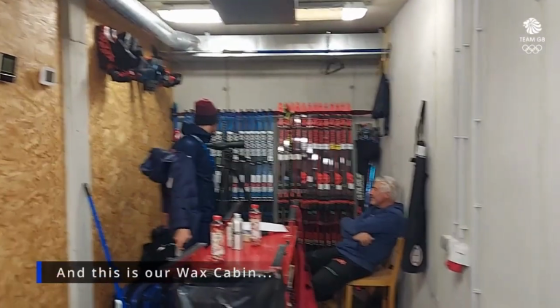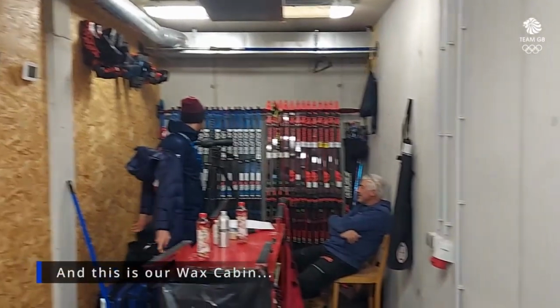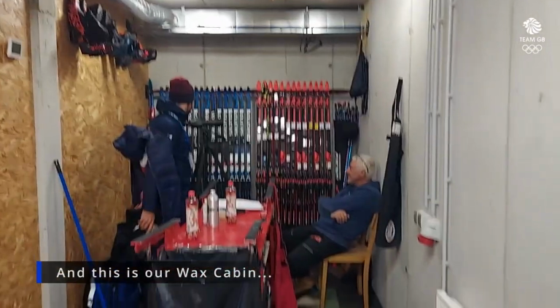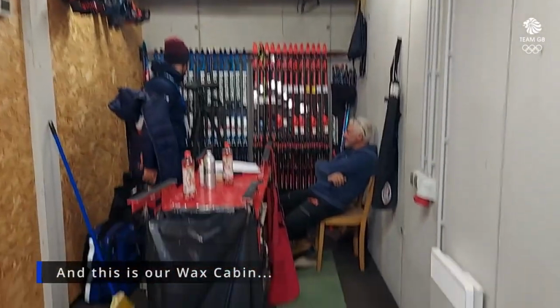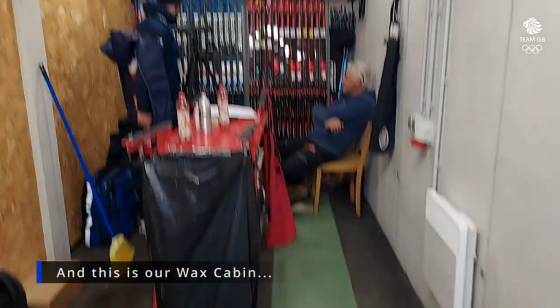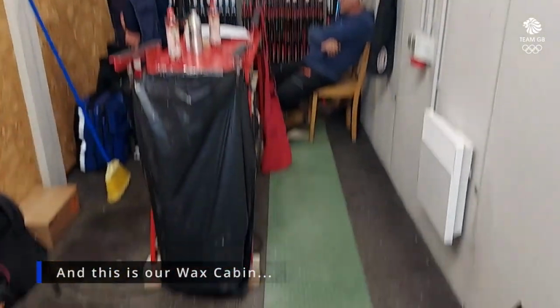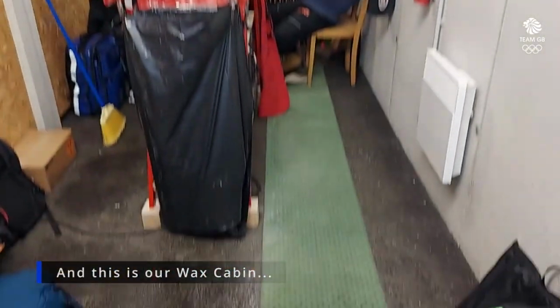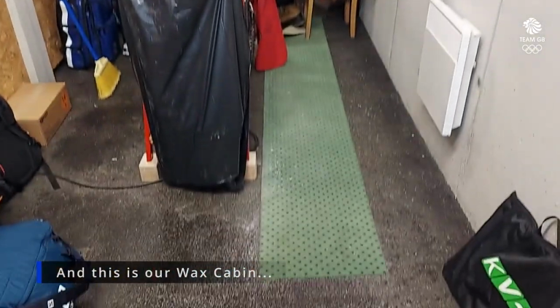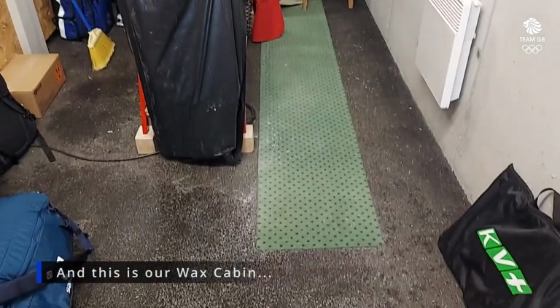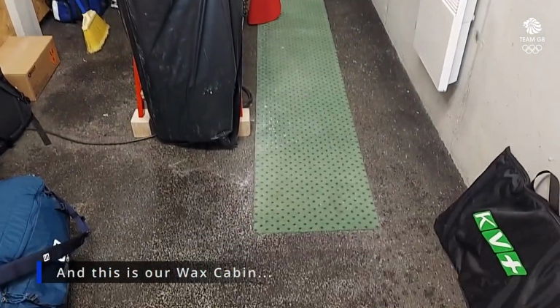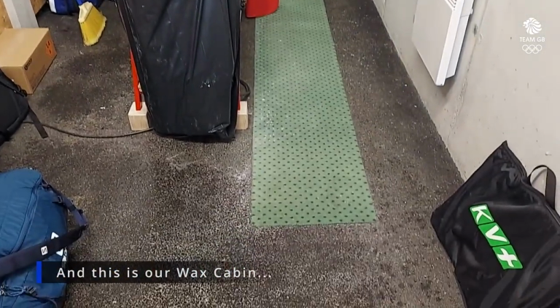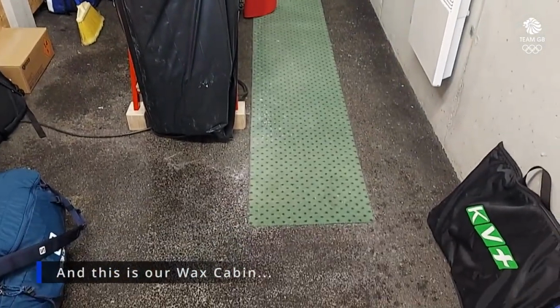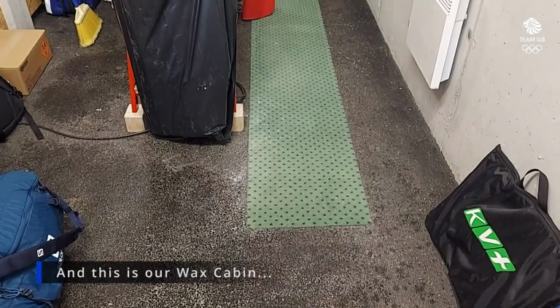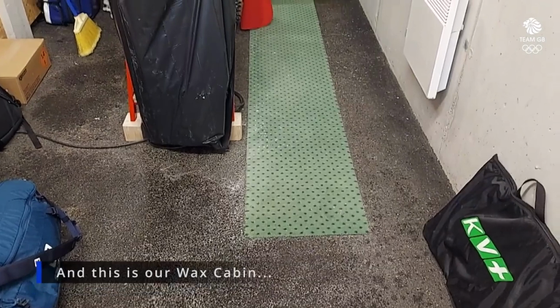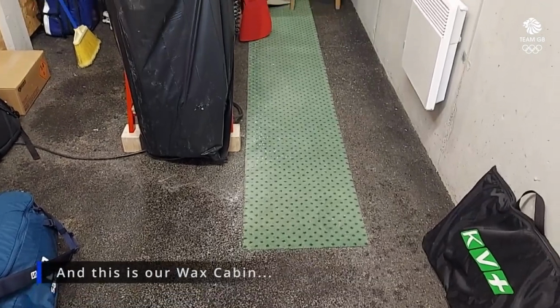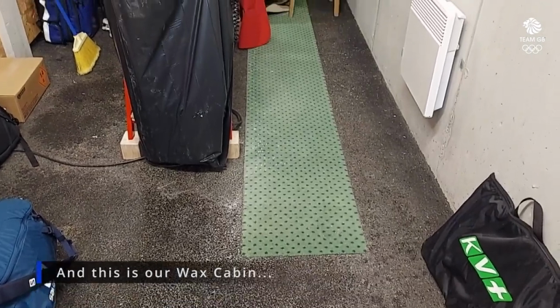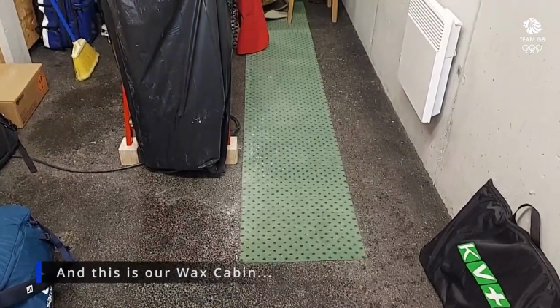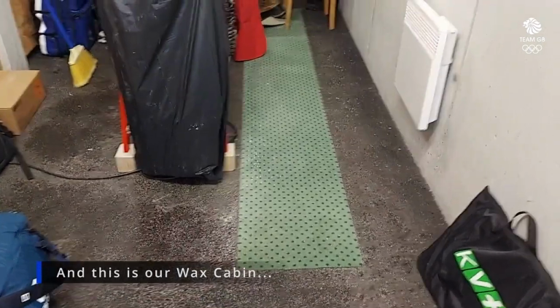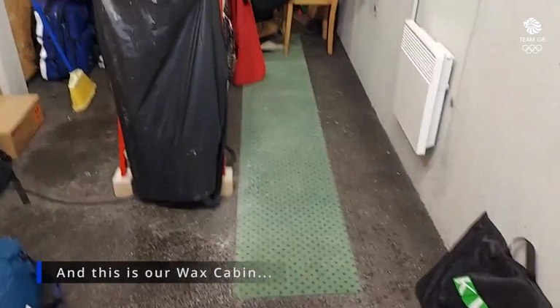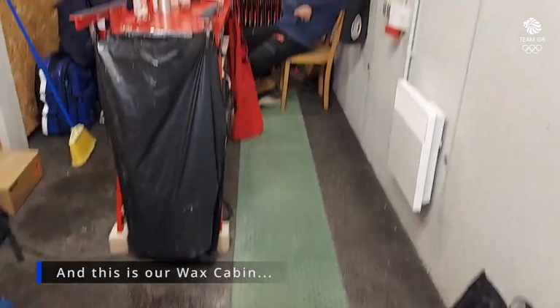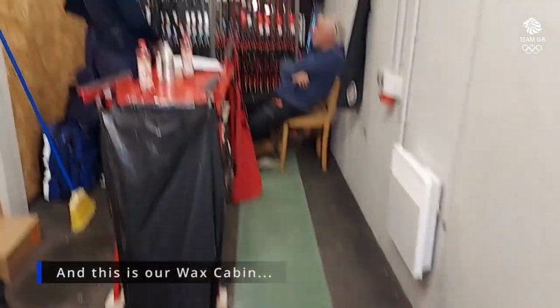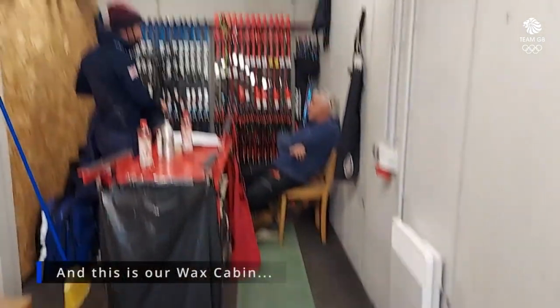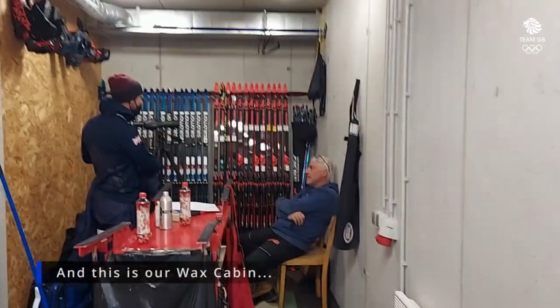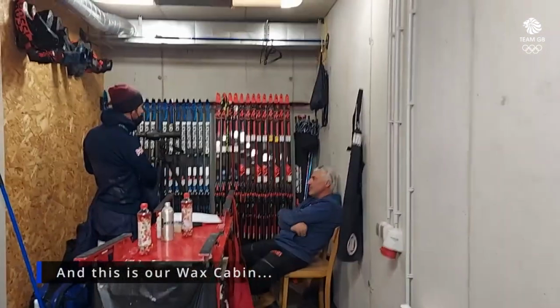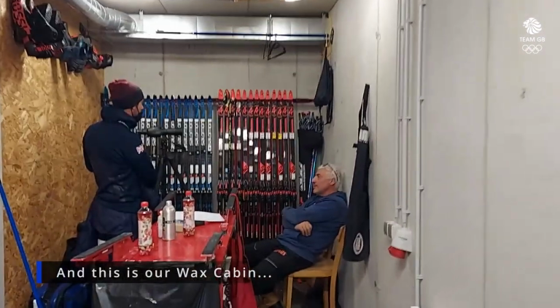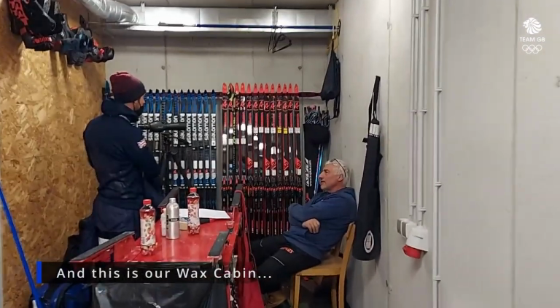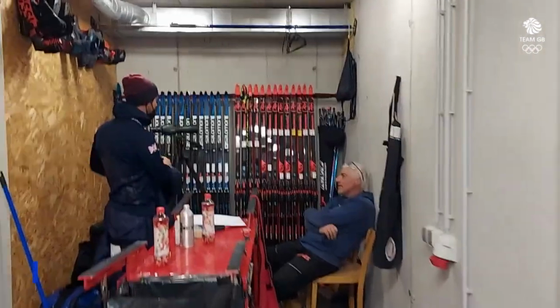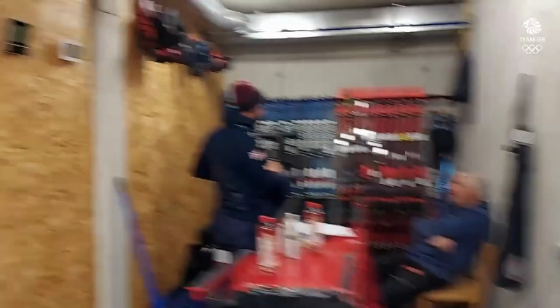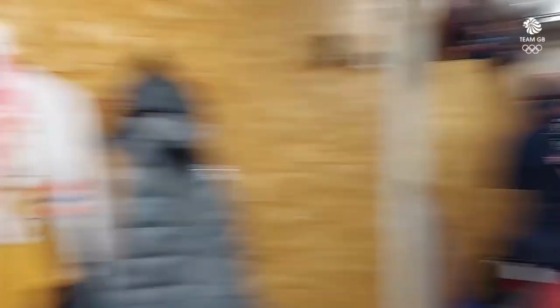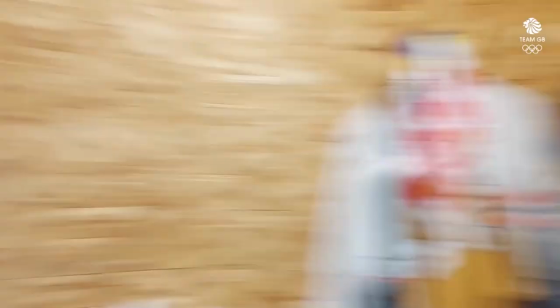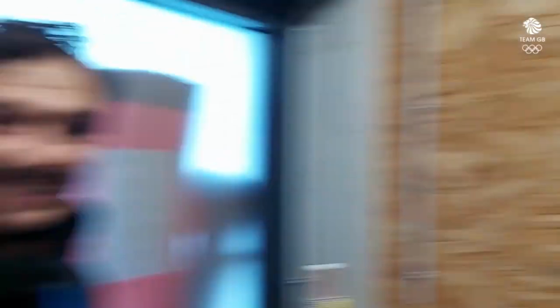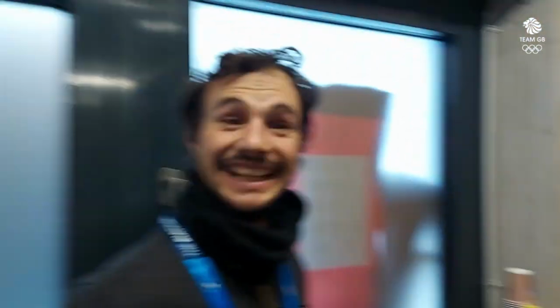Check out our wax cabin — there's even a carpet on the floor!